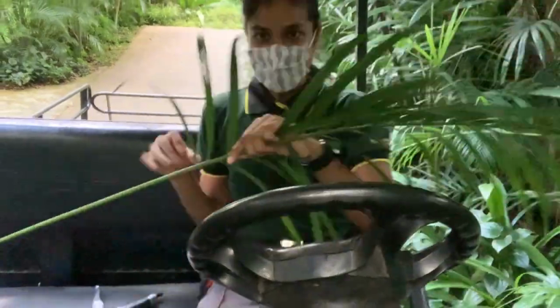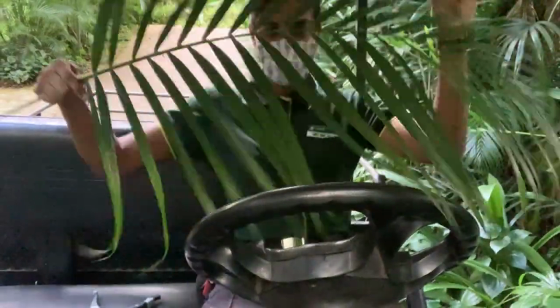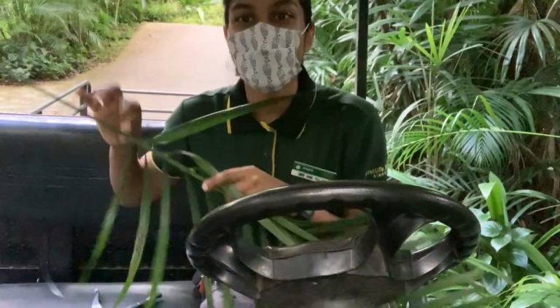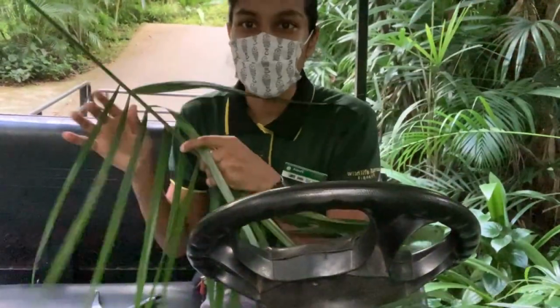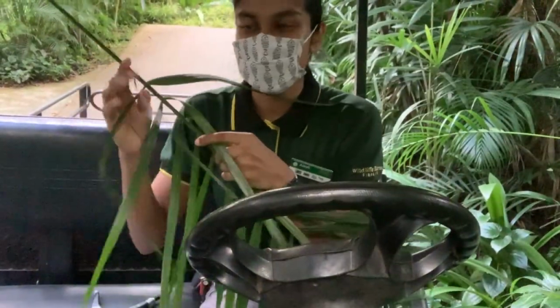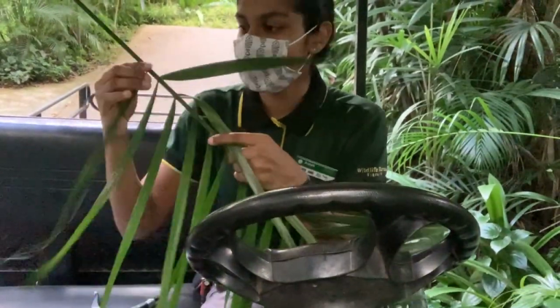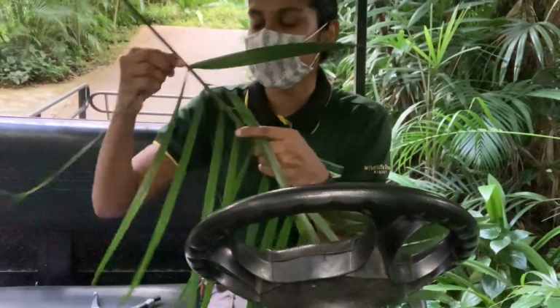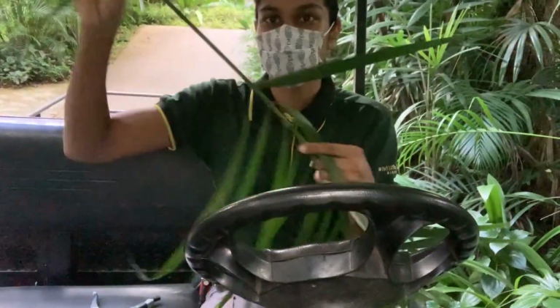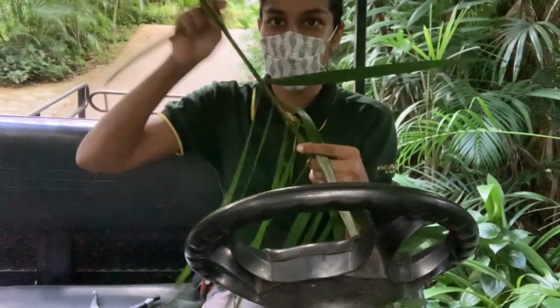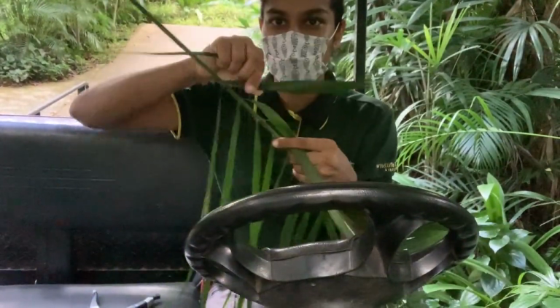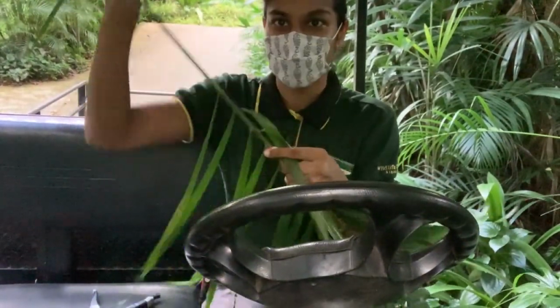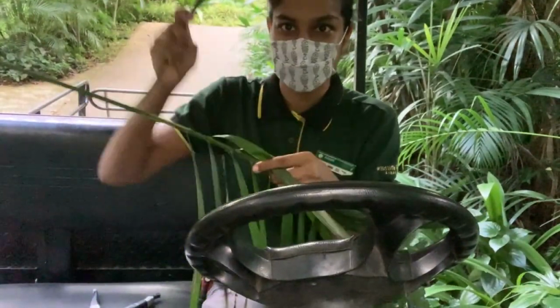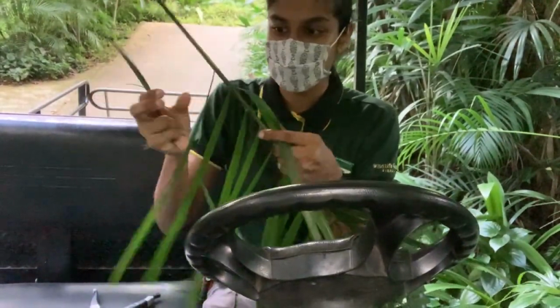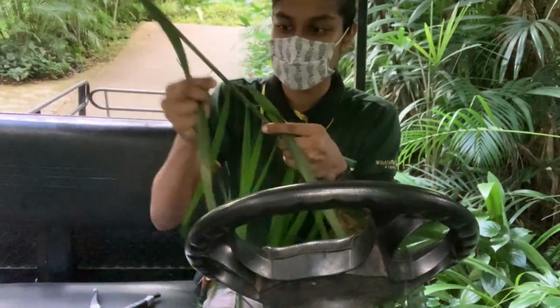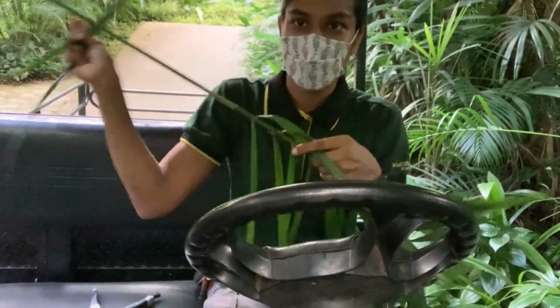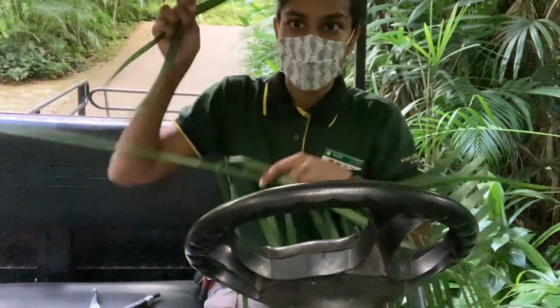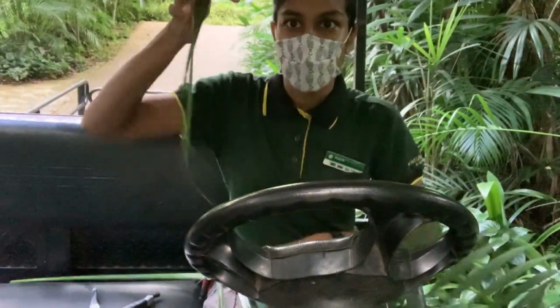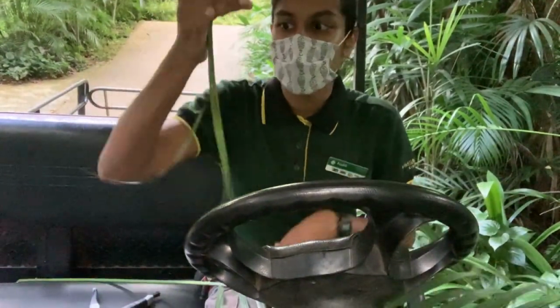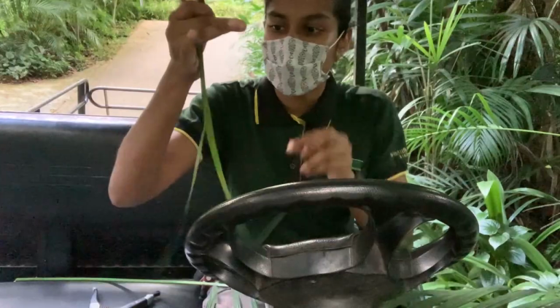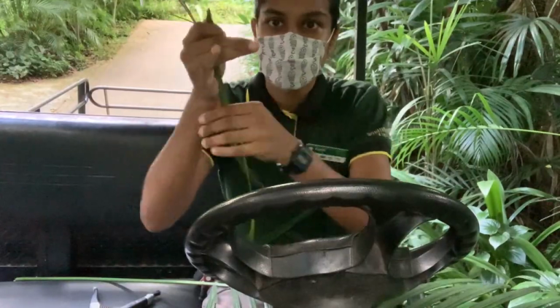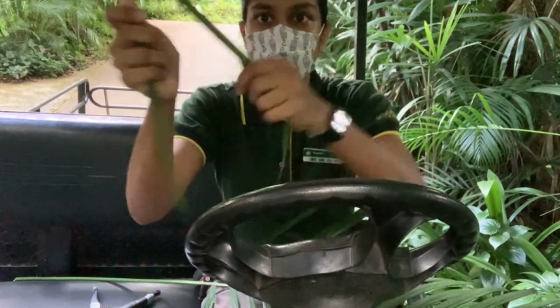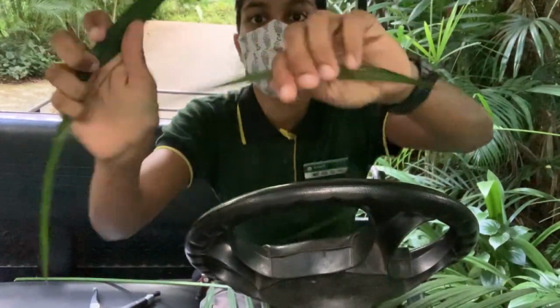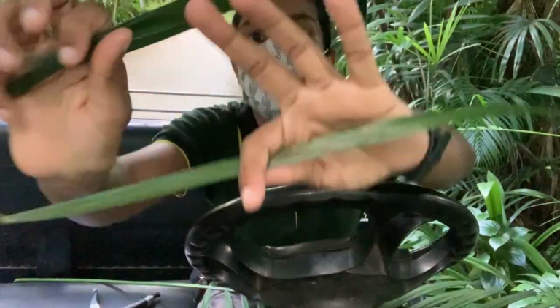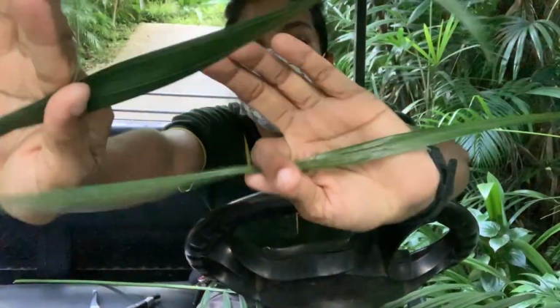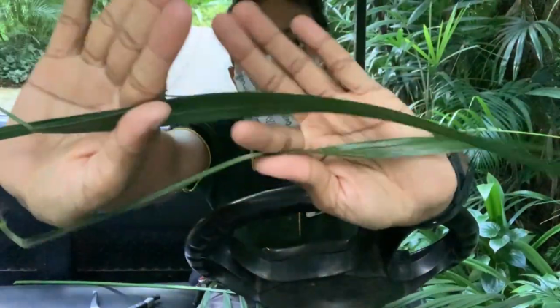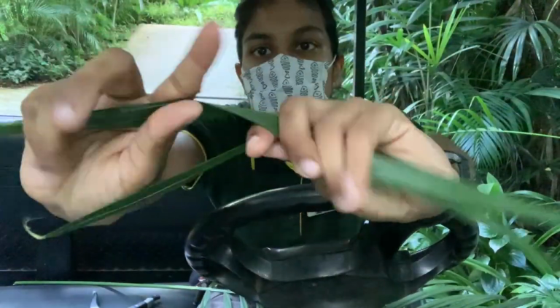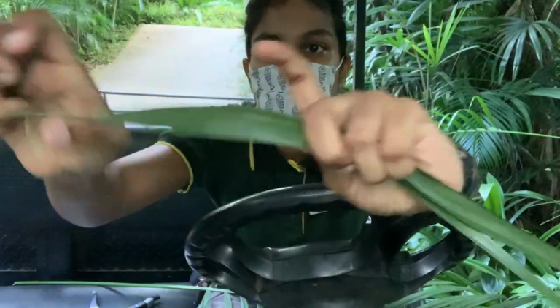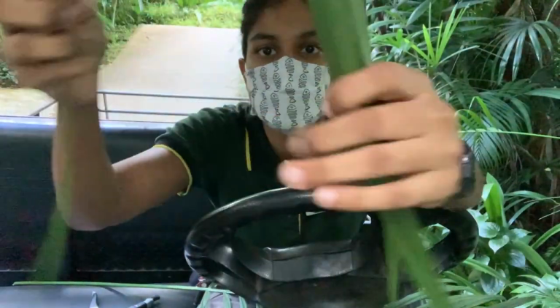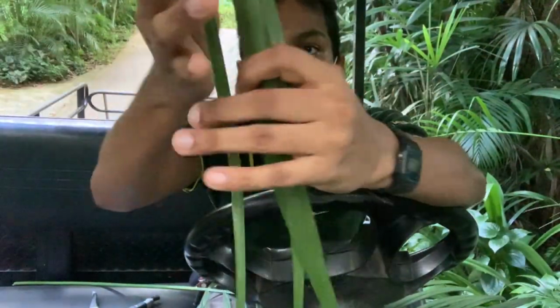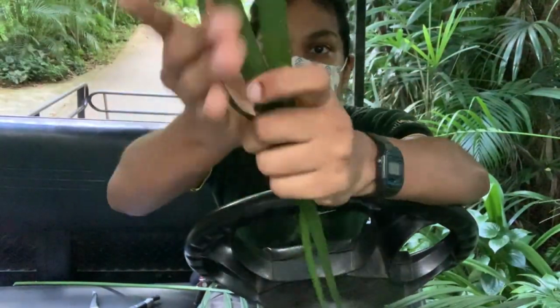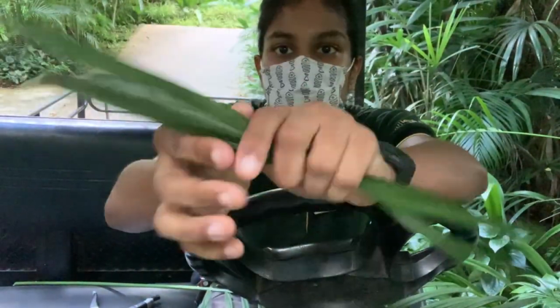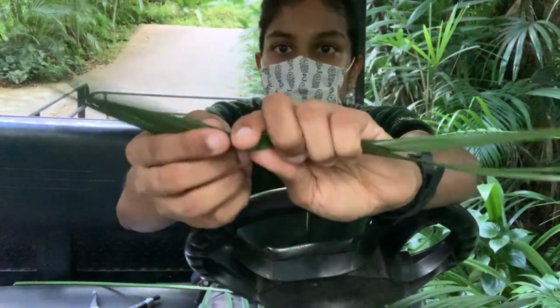All you need to do is strip off these pieces, and this can be really good nesting material.